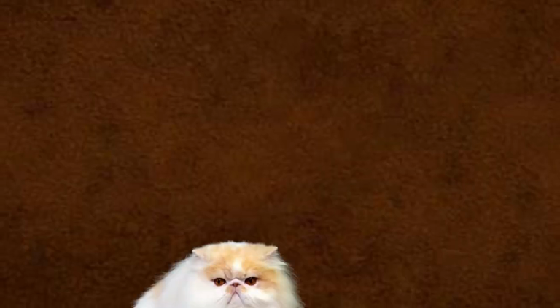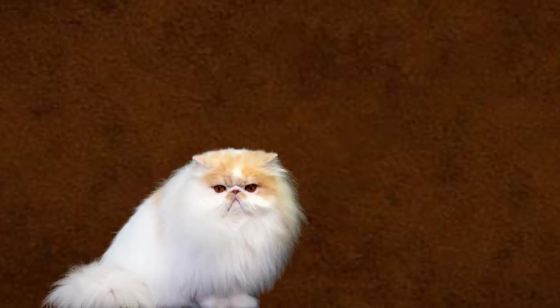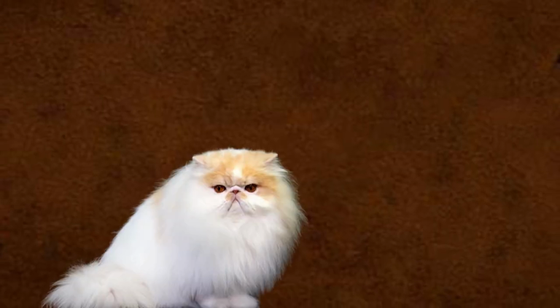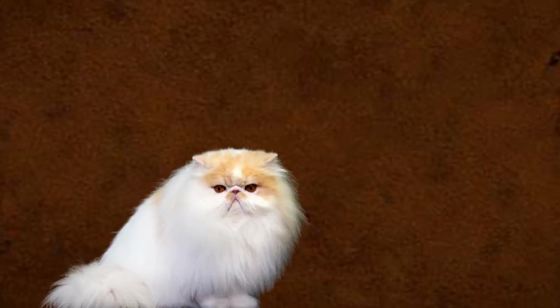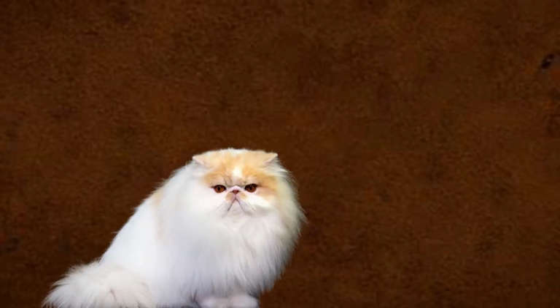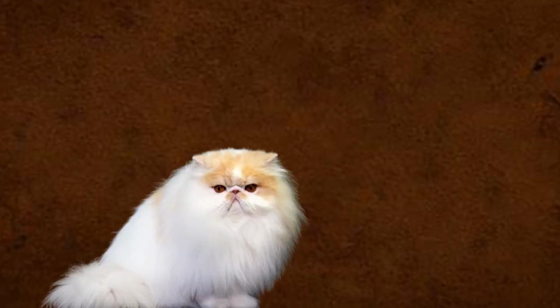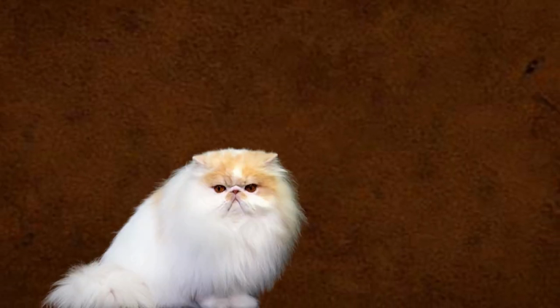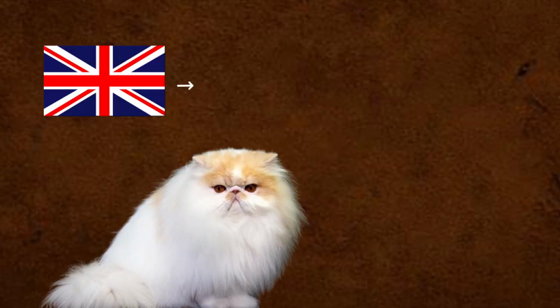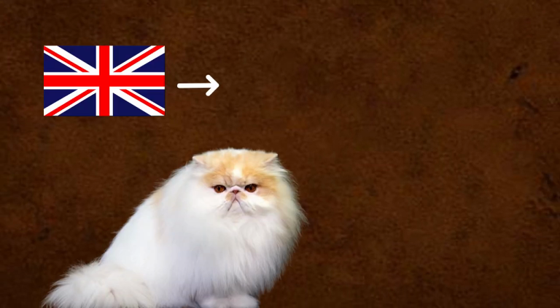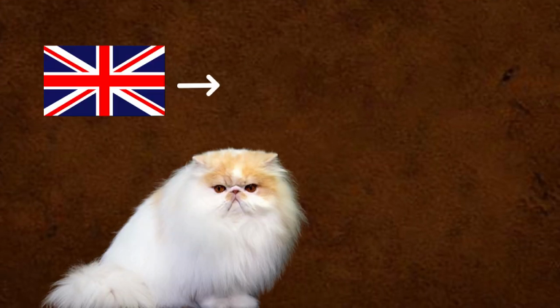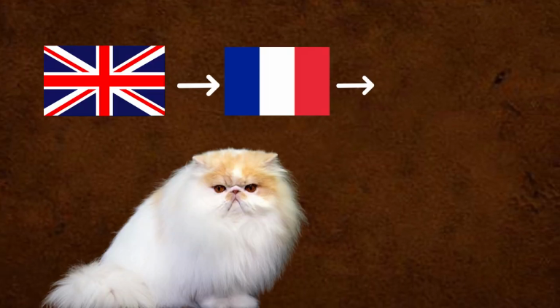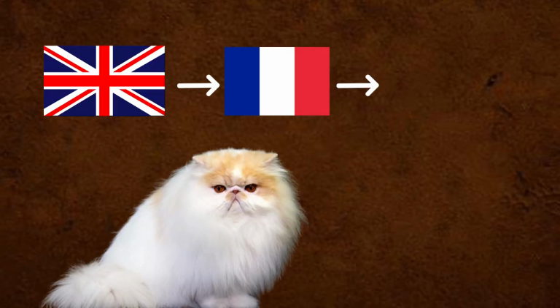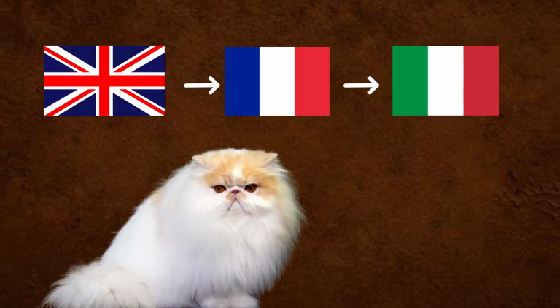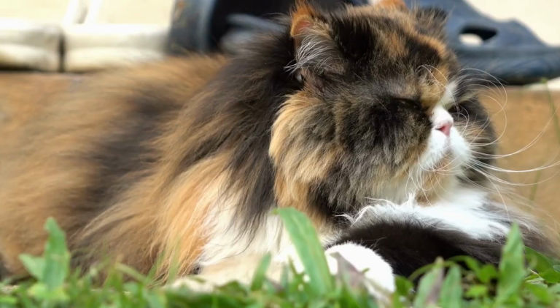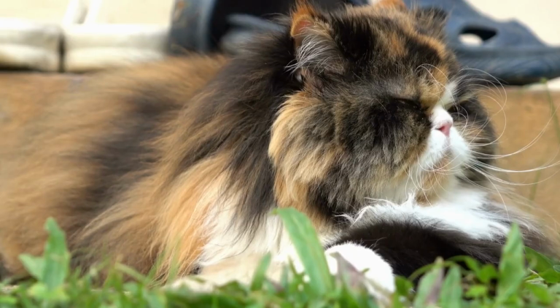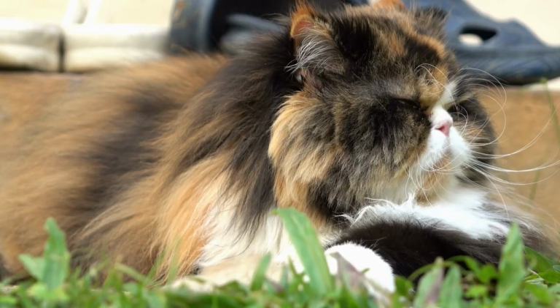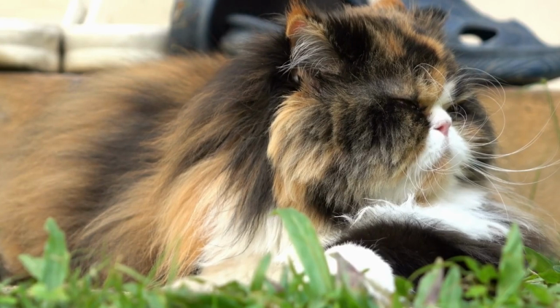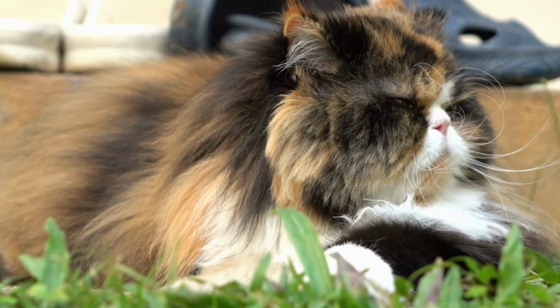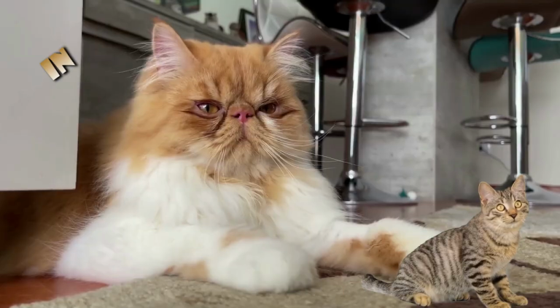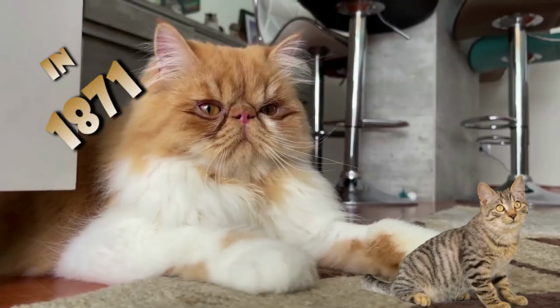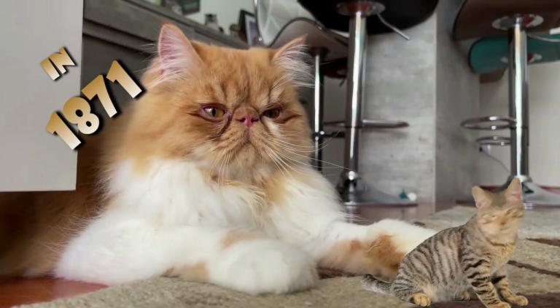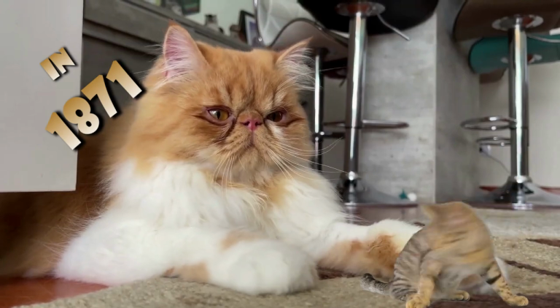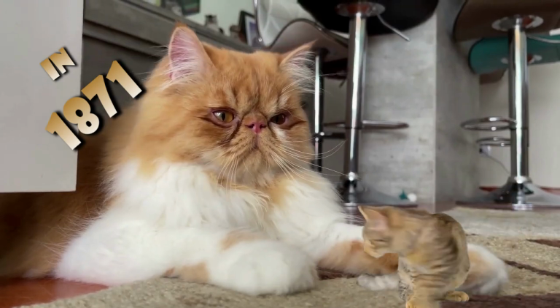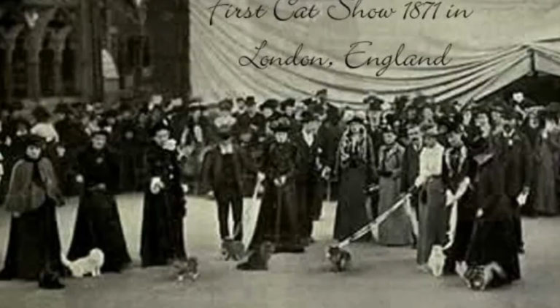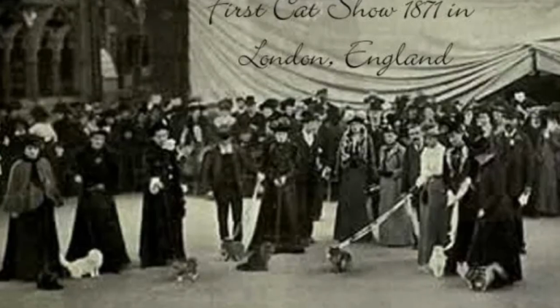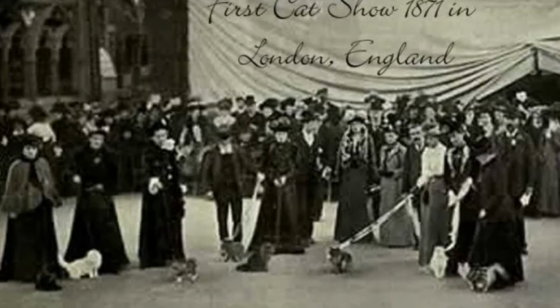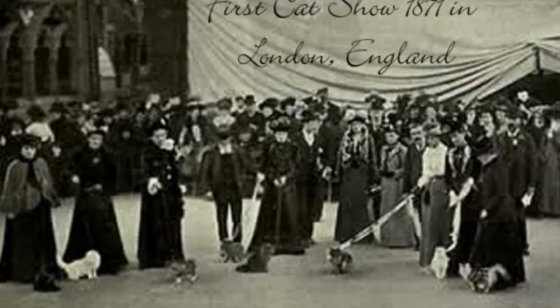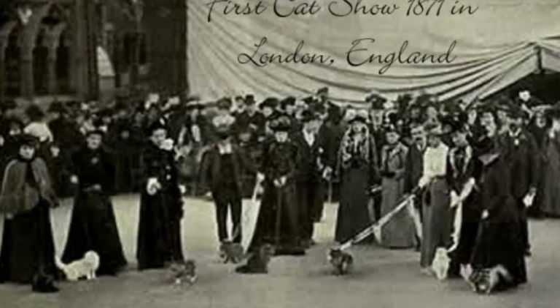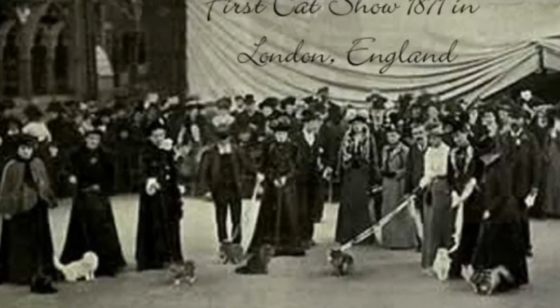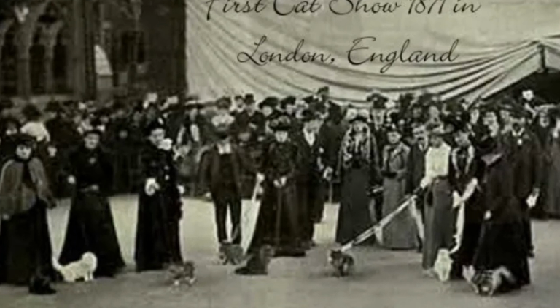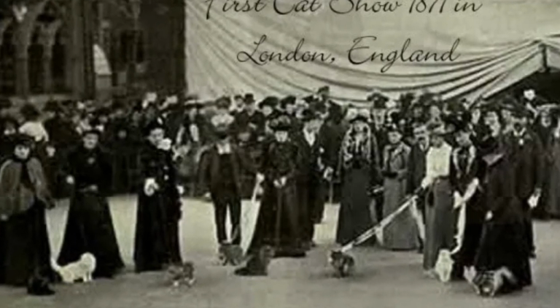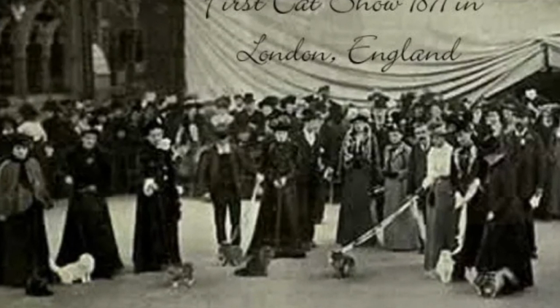Persian cats quickly made their way to England from France and Italy after being in Persia. In 1871, they were in the first cat show in London, England.